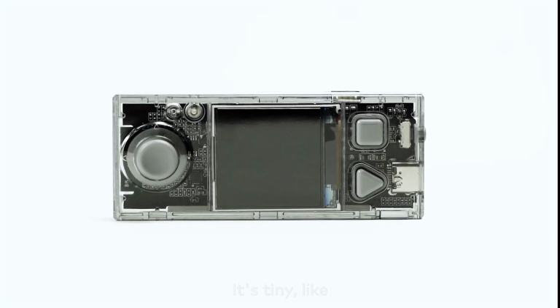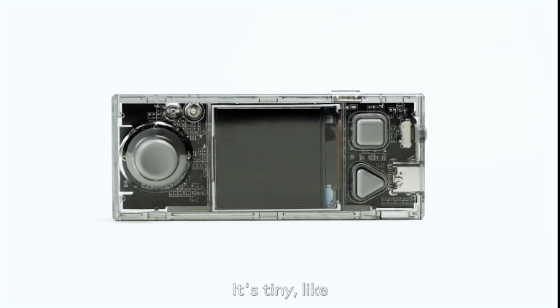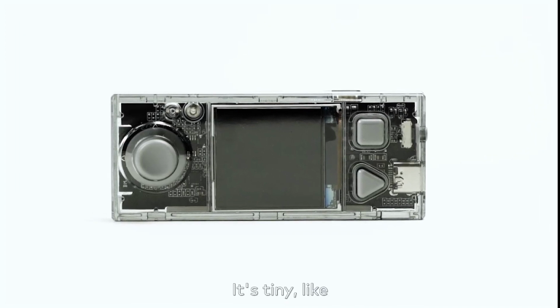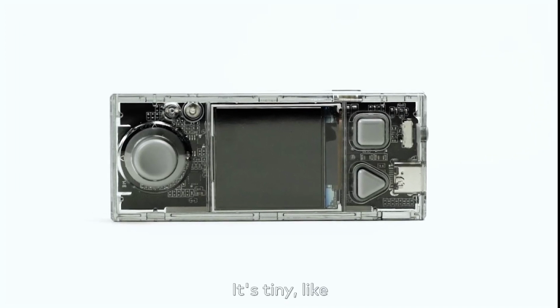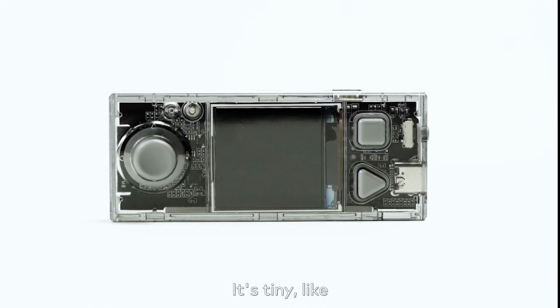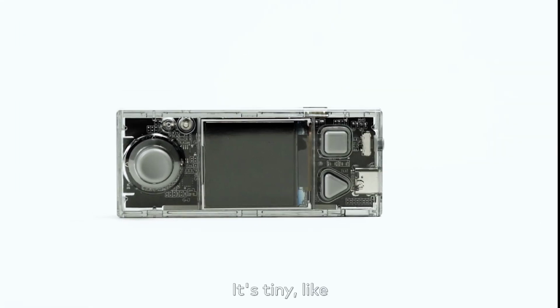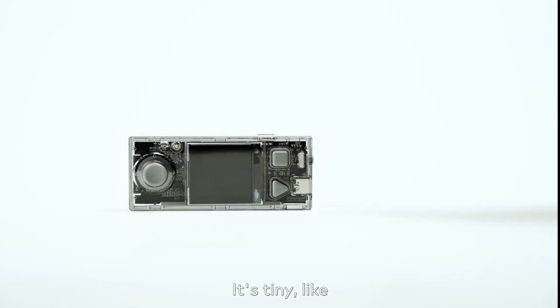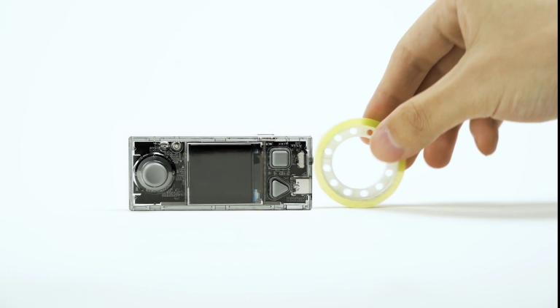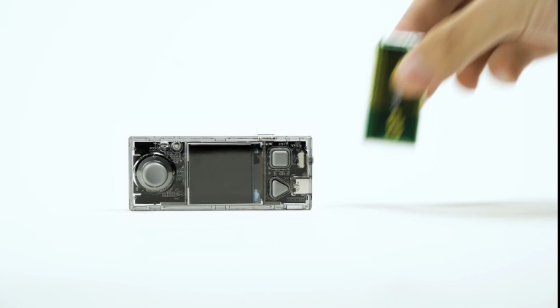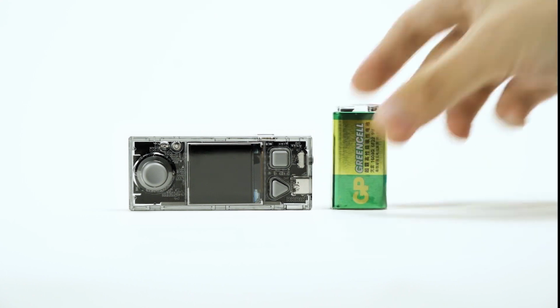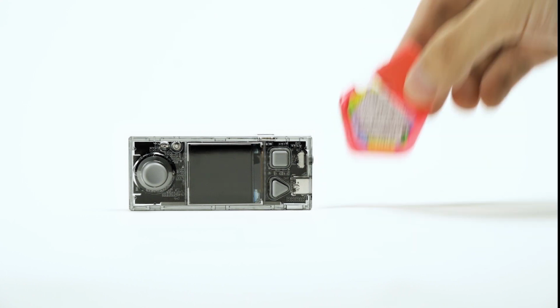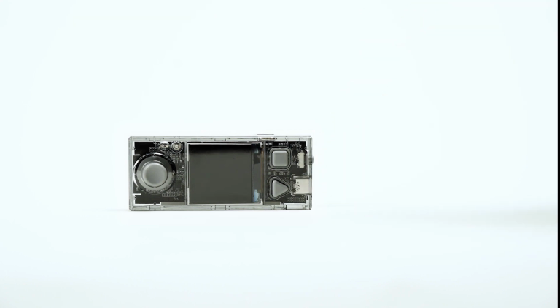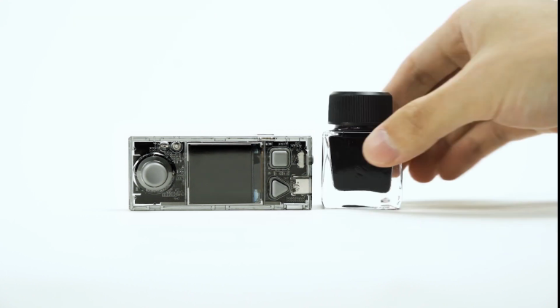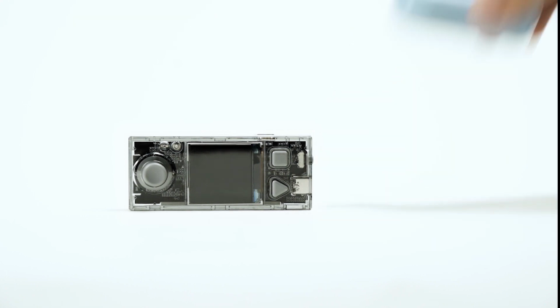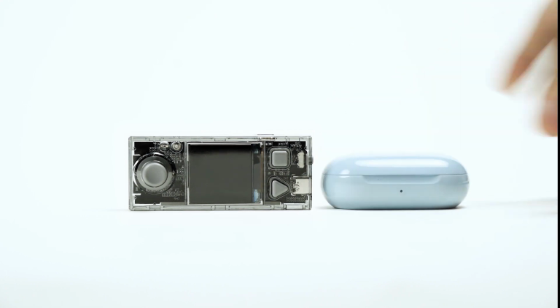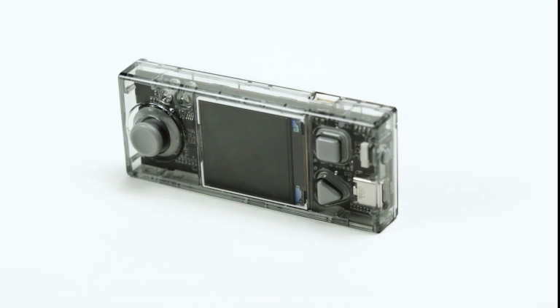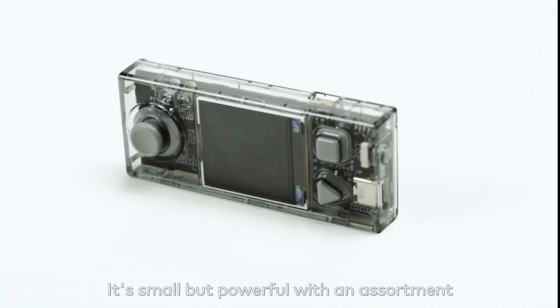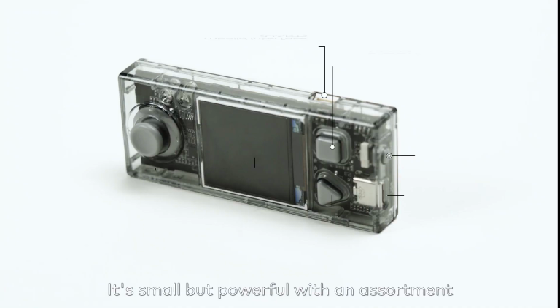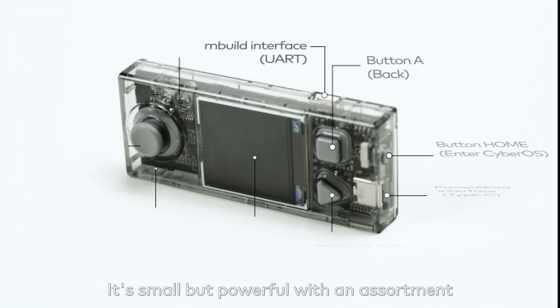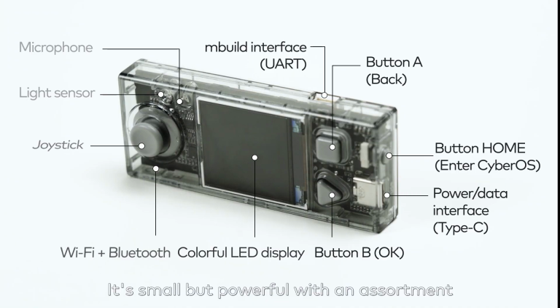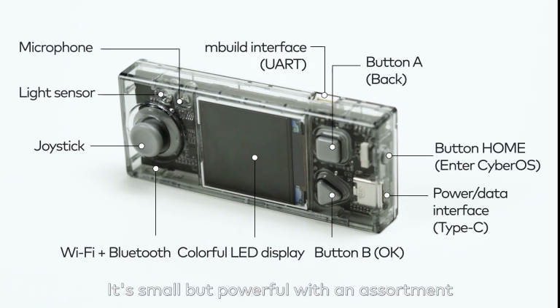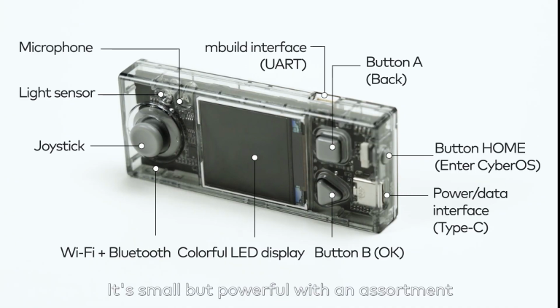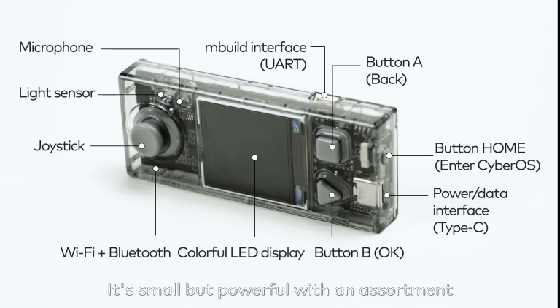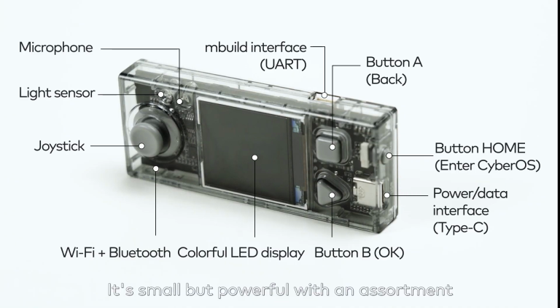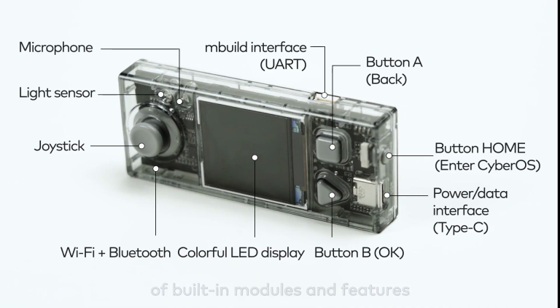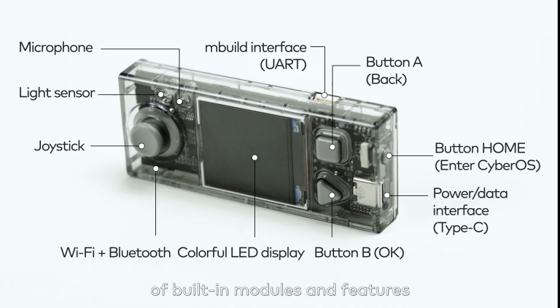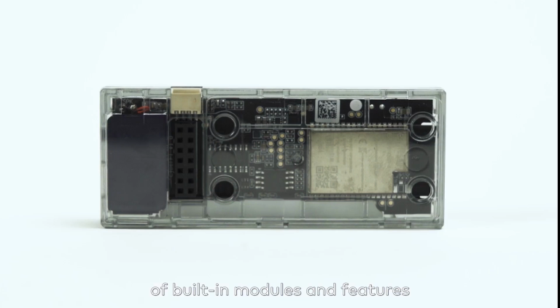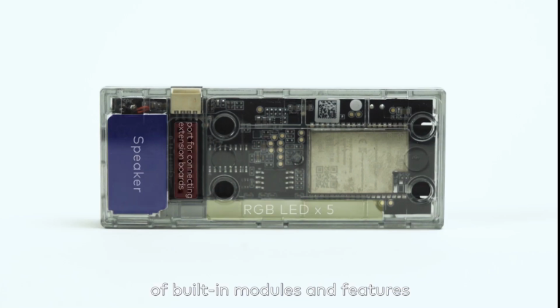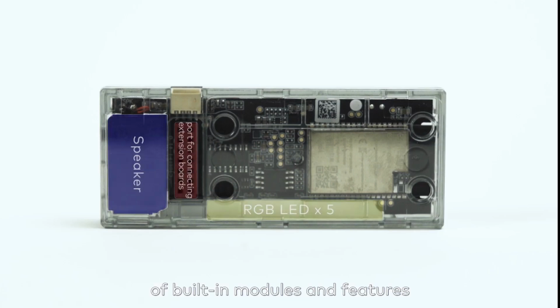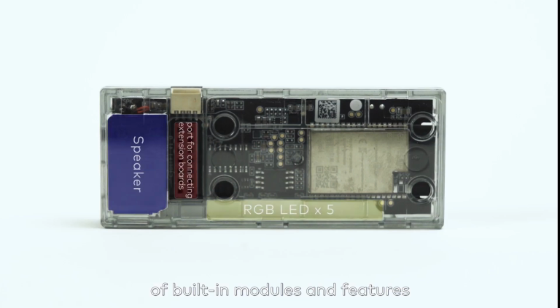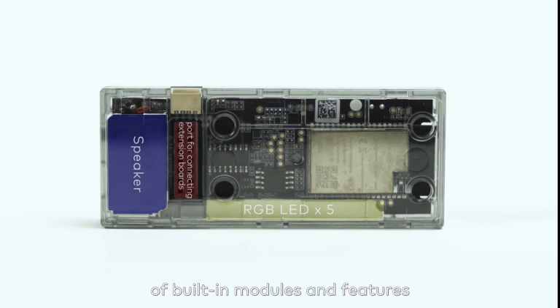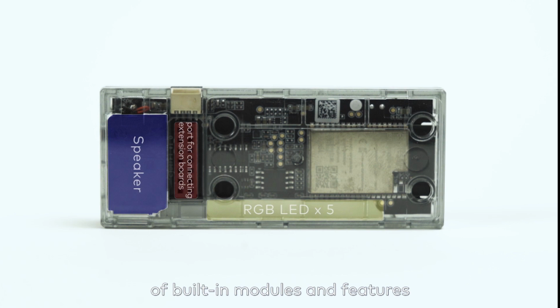It's tiny, but powerful with an assortment of built-in modules and features.